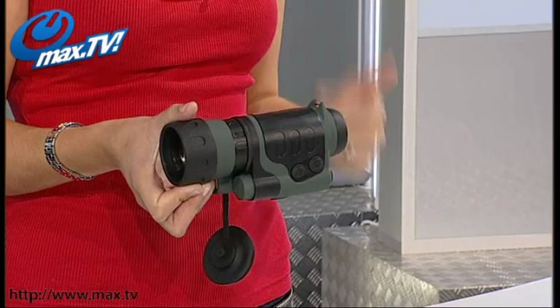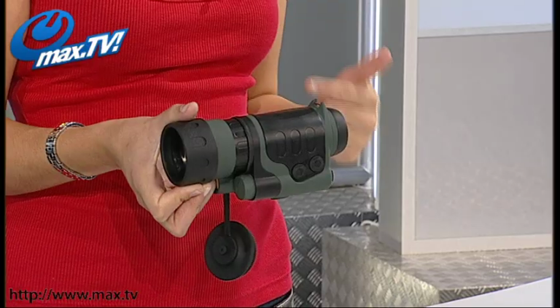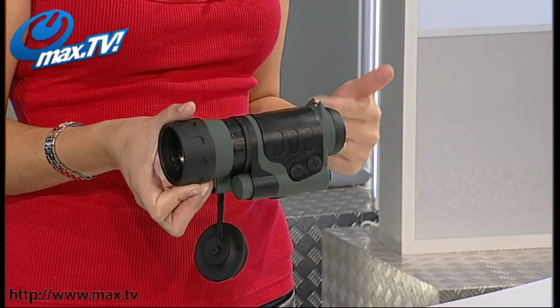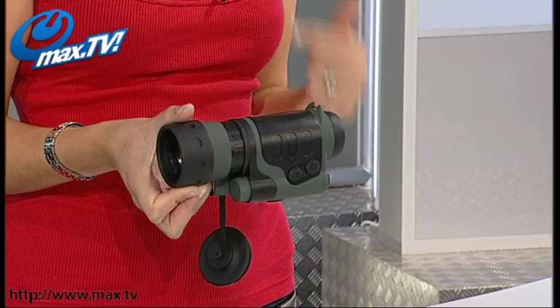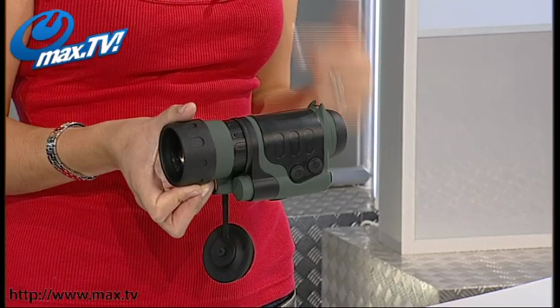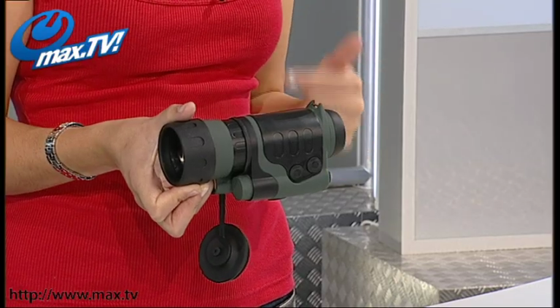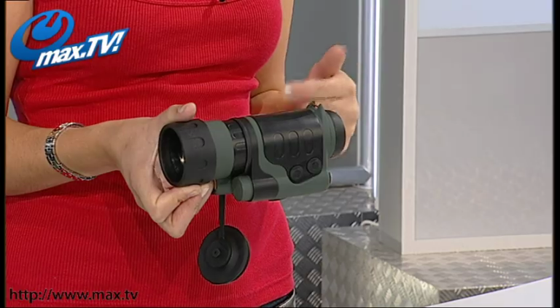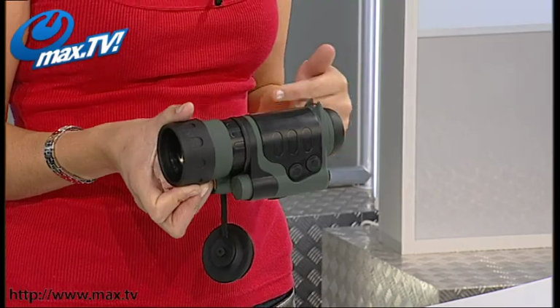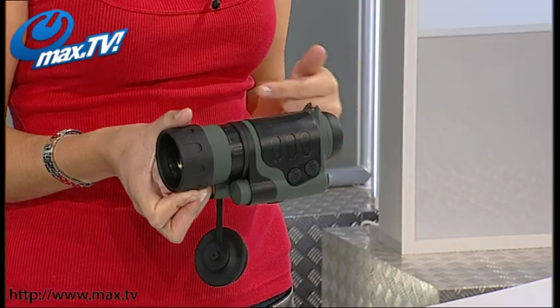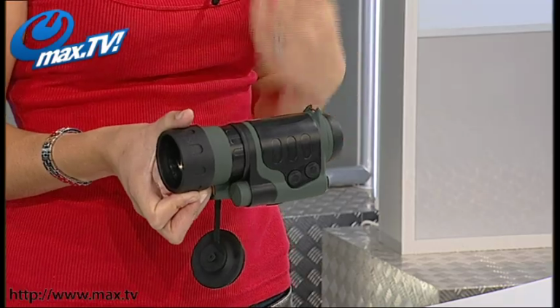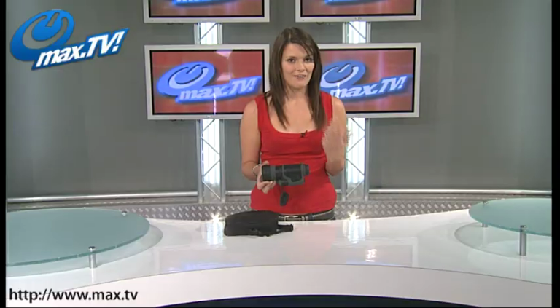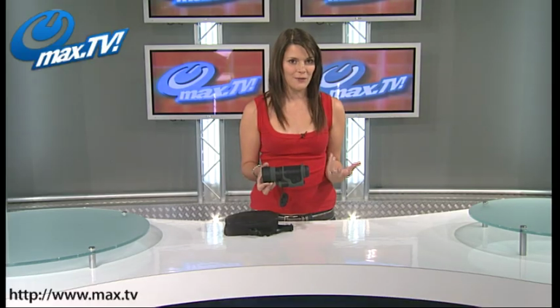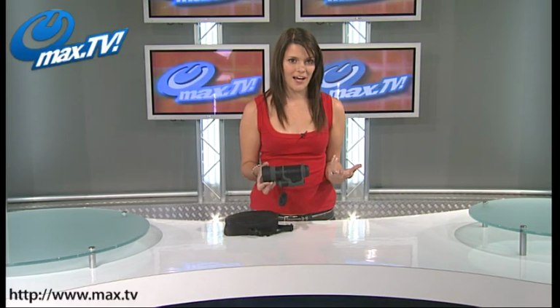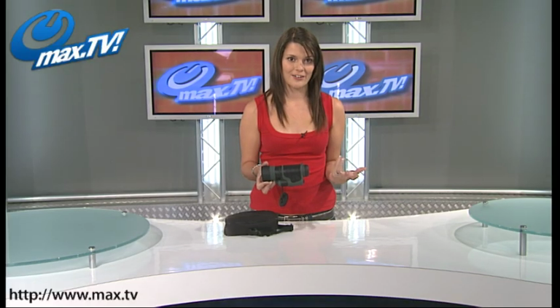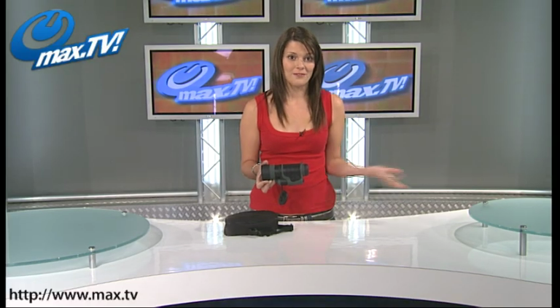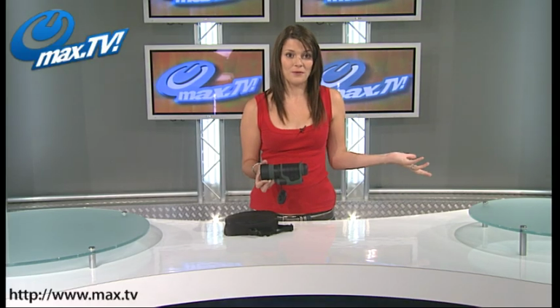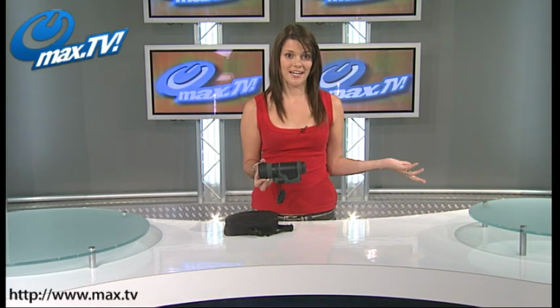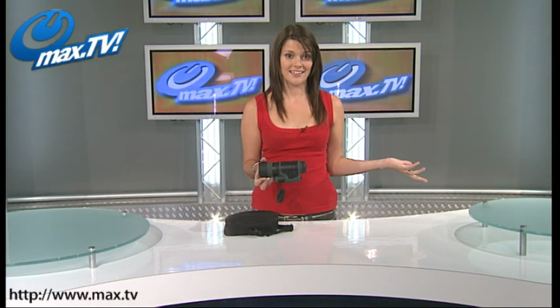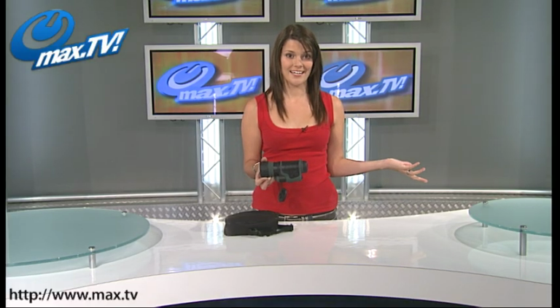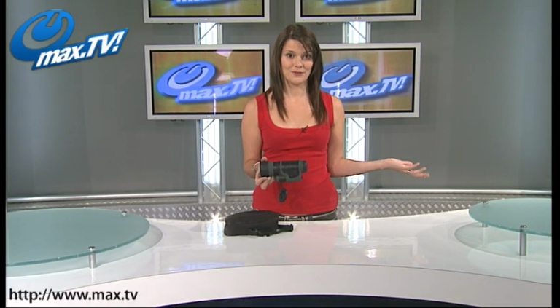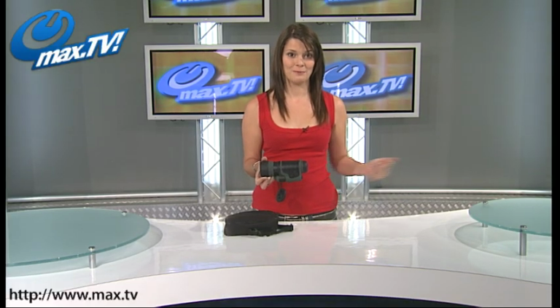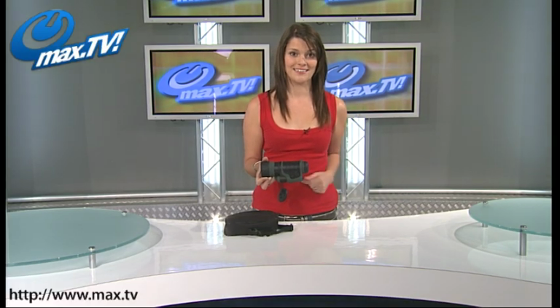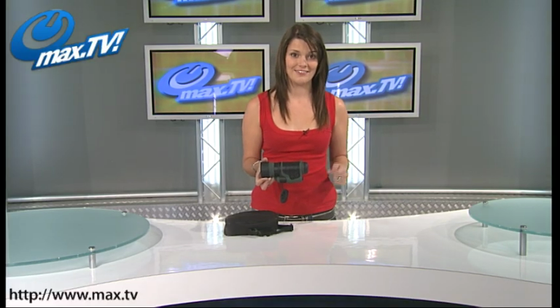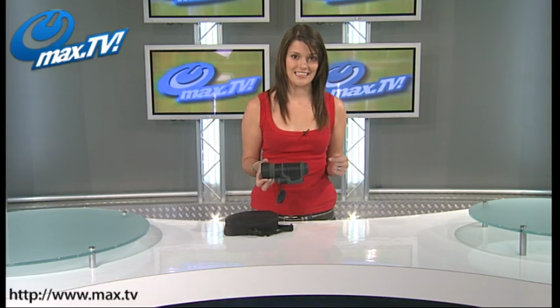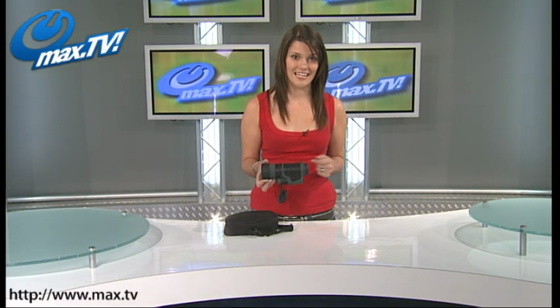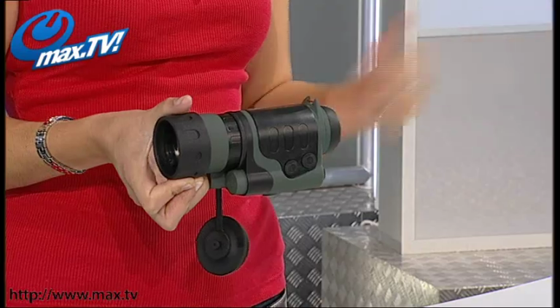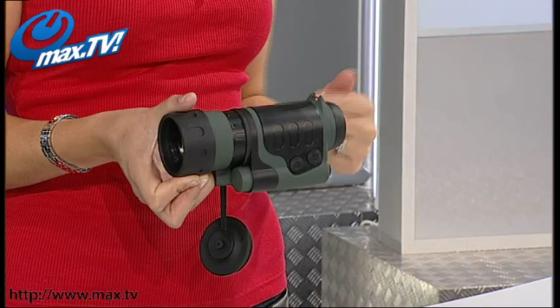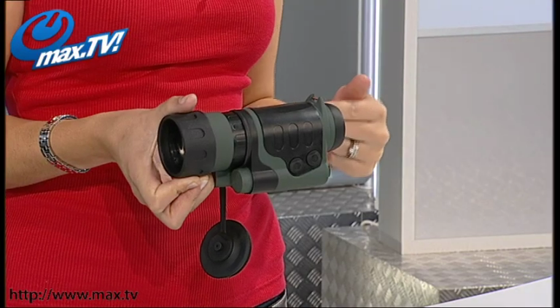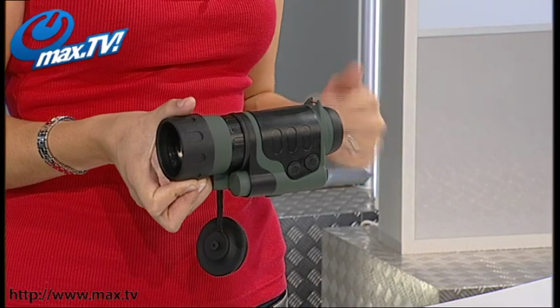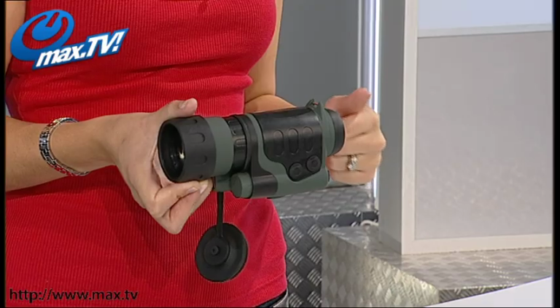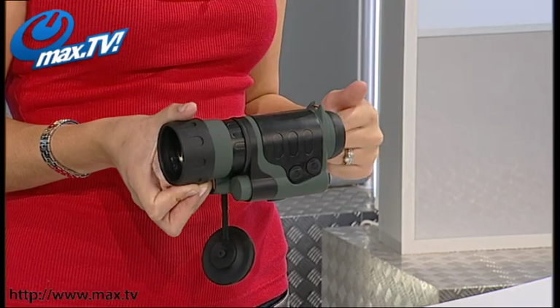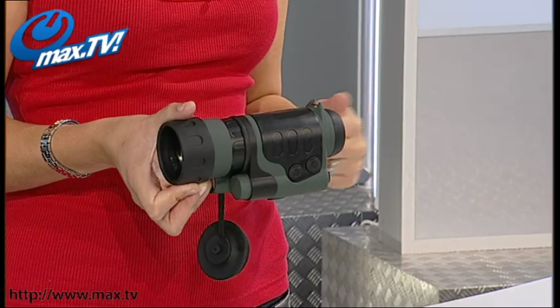They're so cool and so much fun. If you want to have a go, well you can. You can get yours from Max TV today. This is the gadget for you.